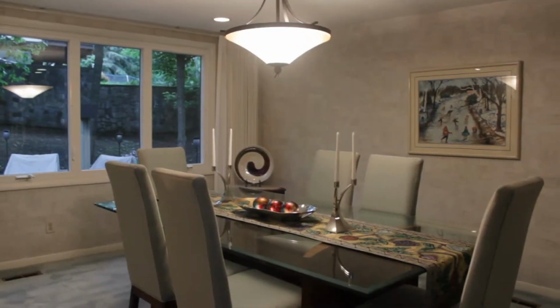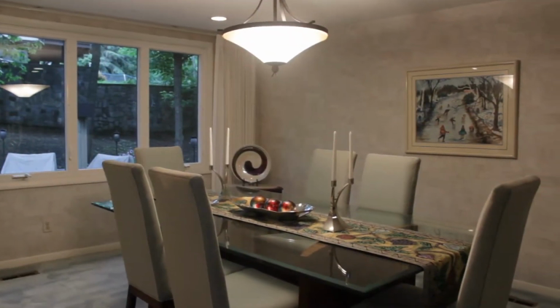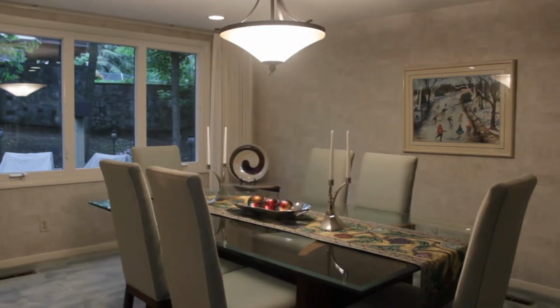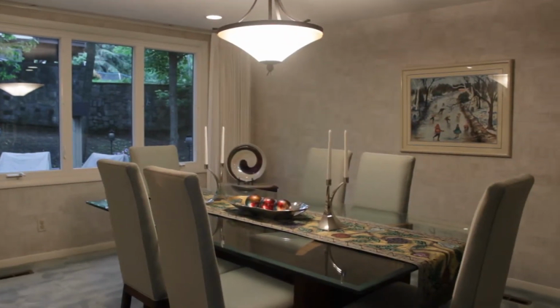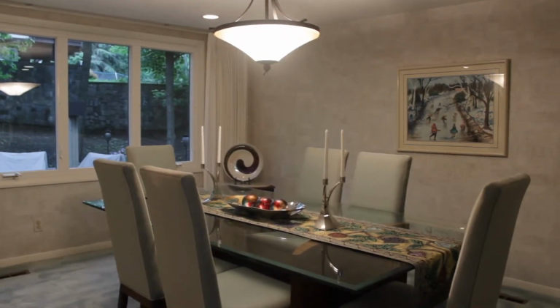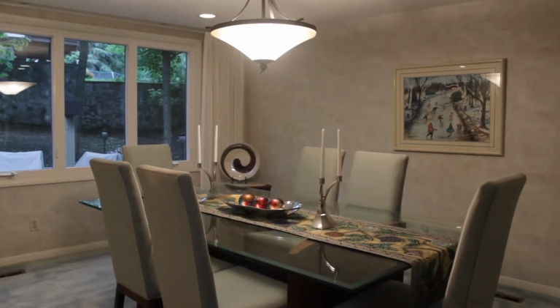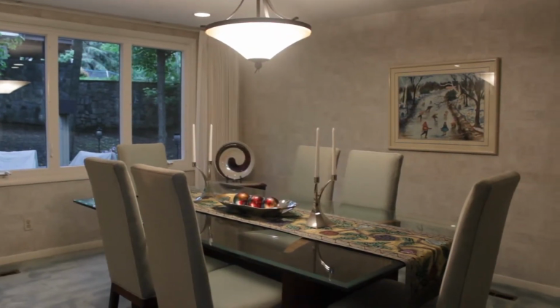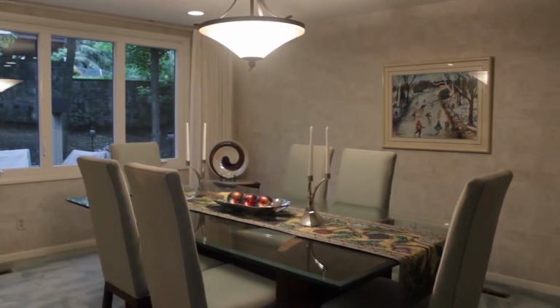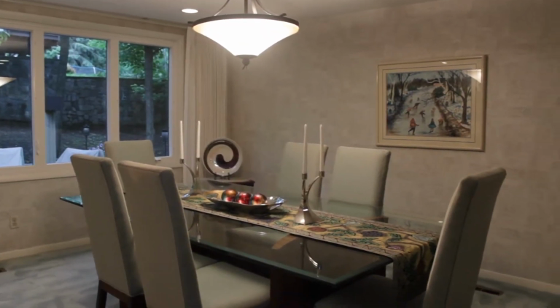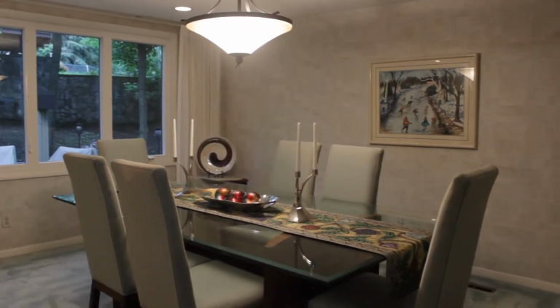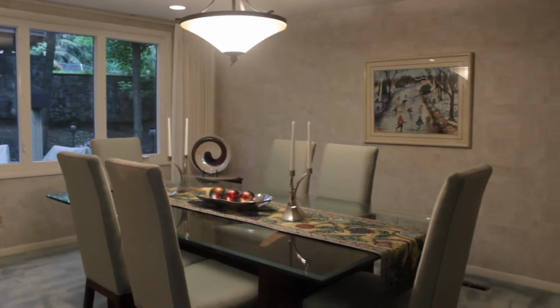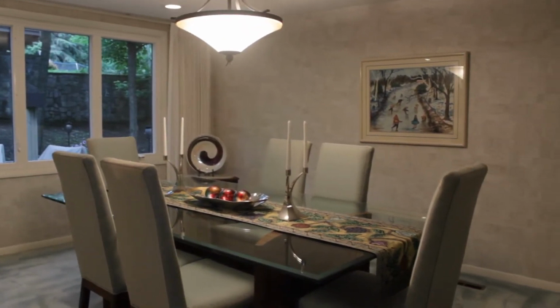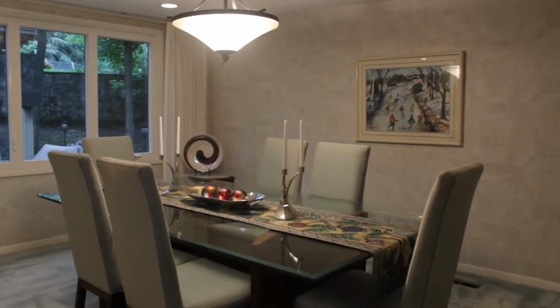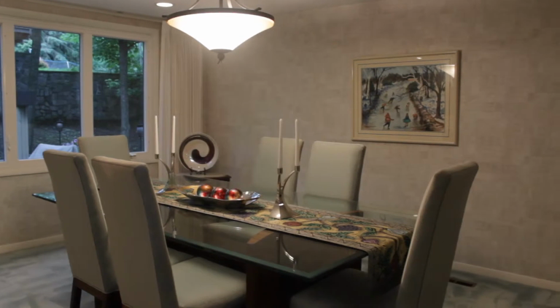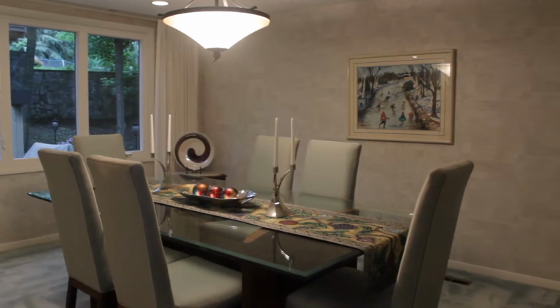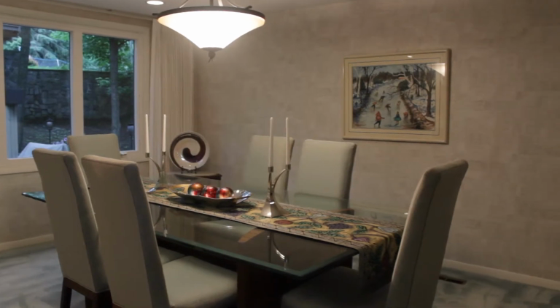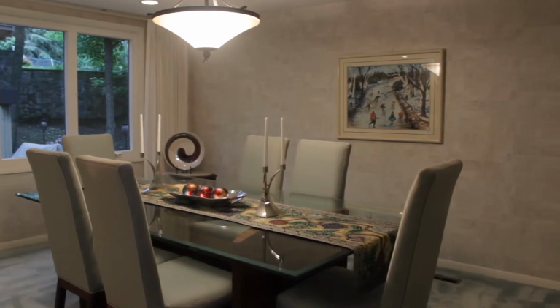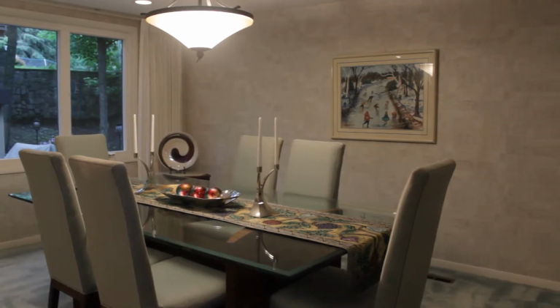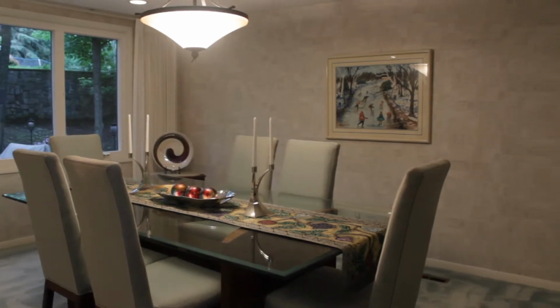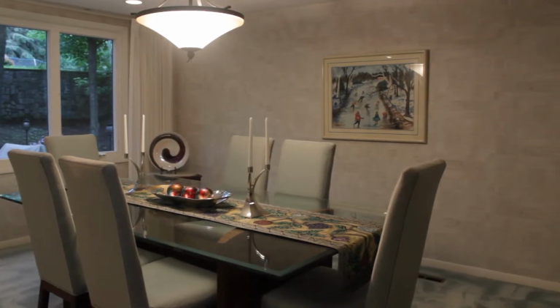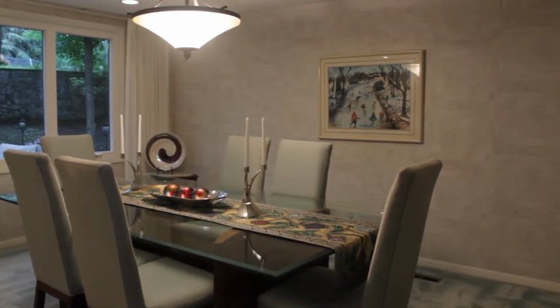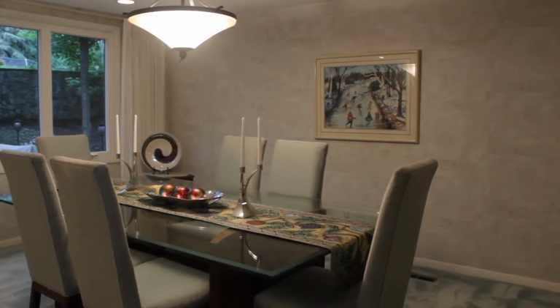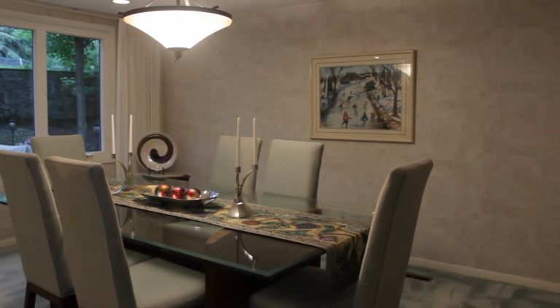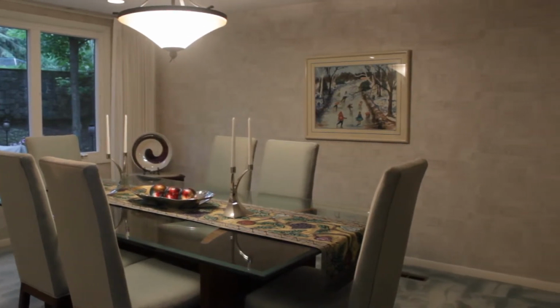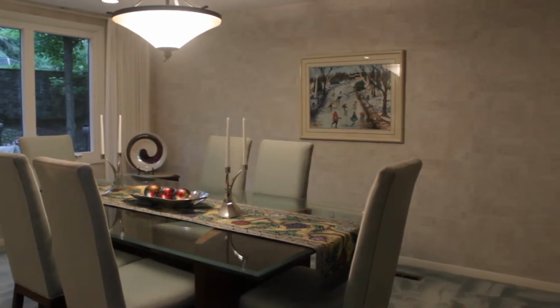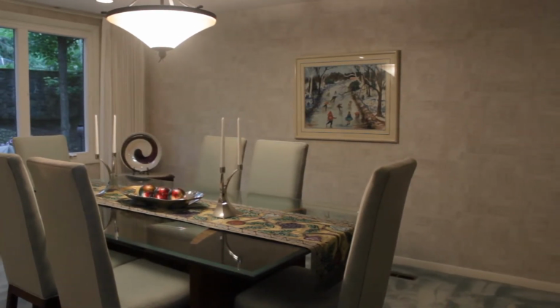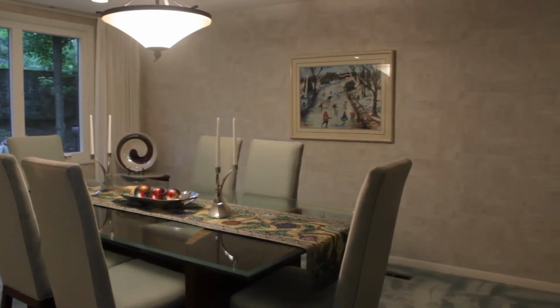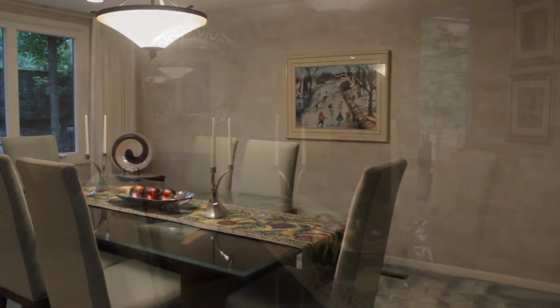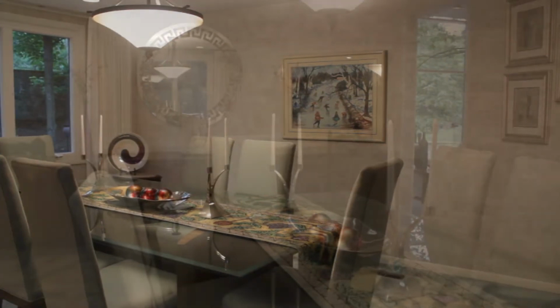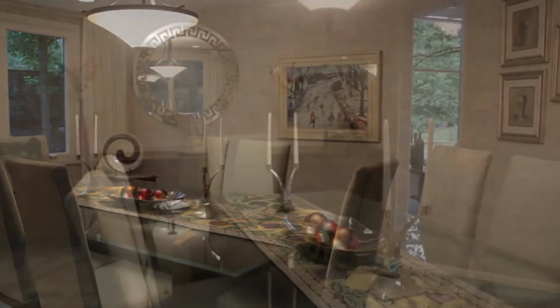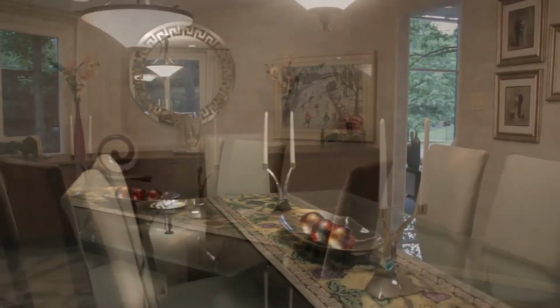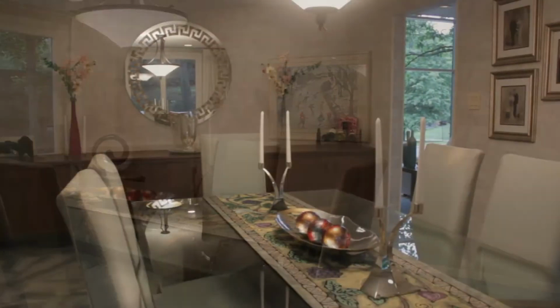From here we enter into the formal dining room. All of the windows in this home have been replaced in the last five years.